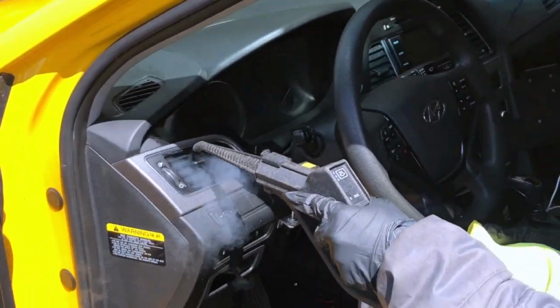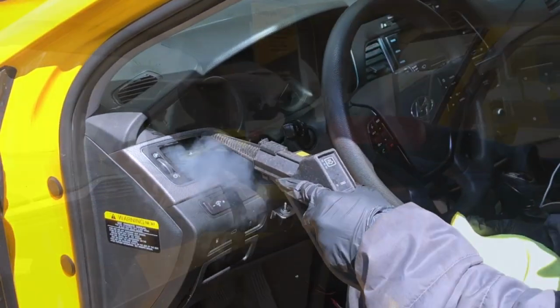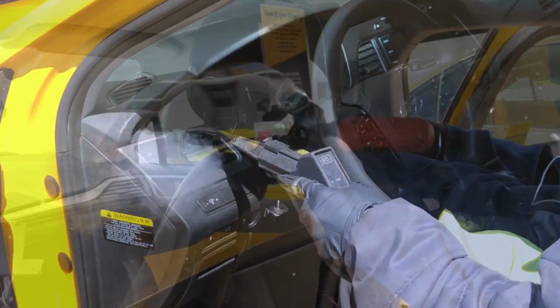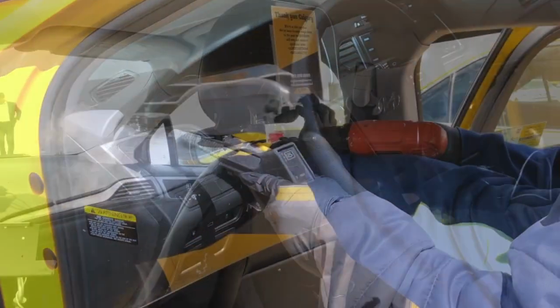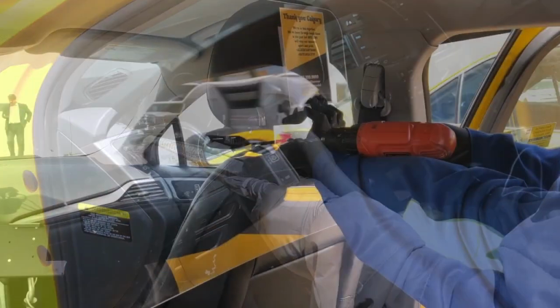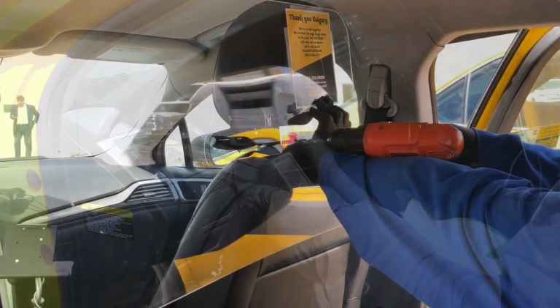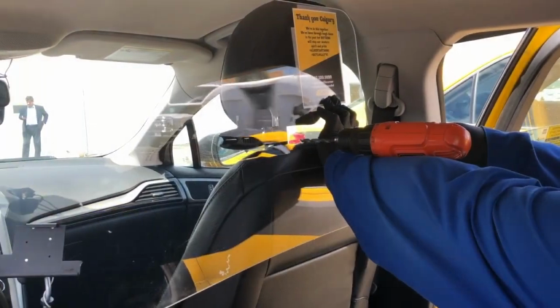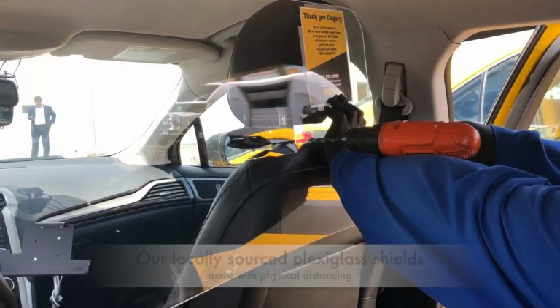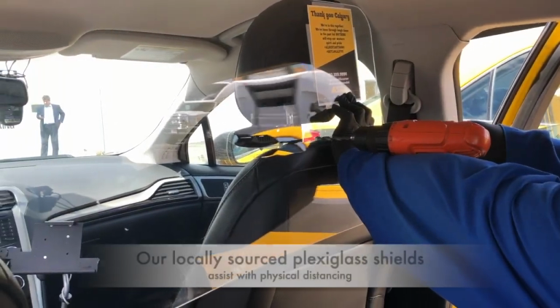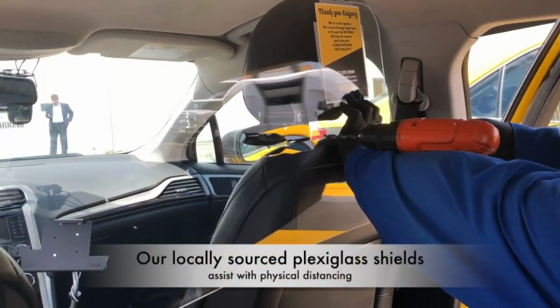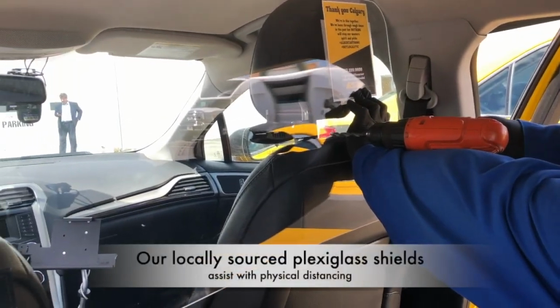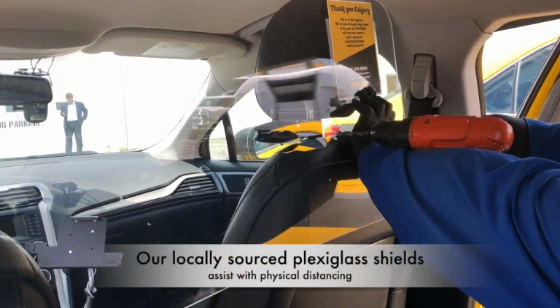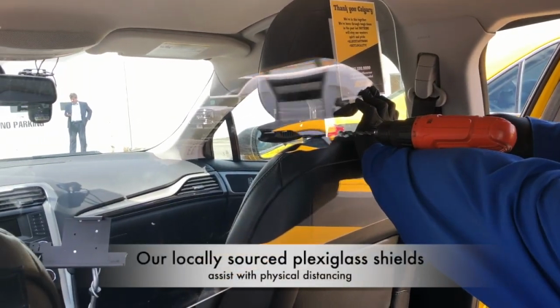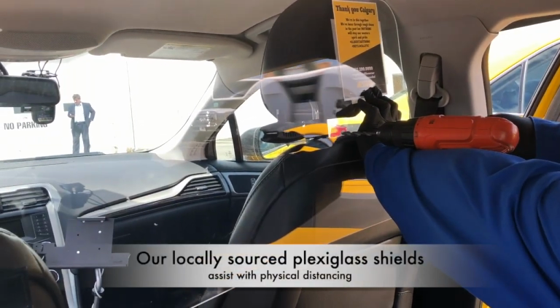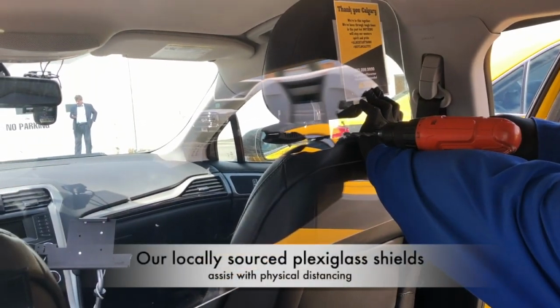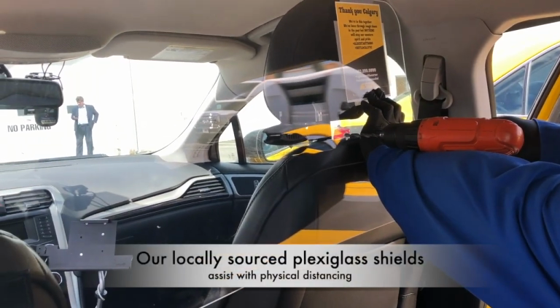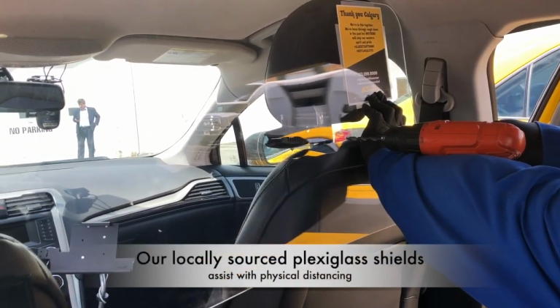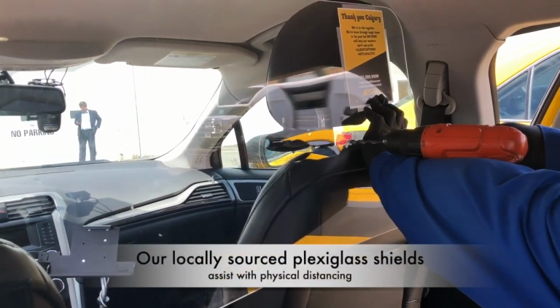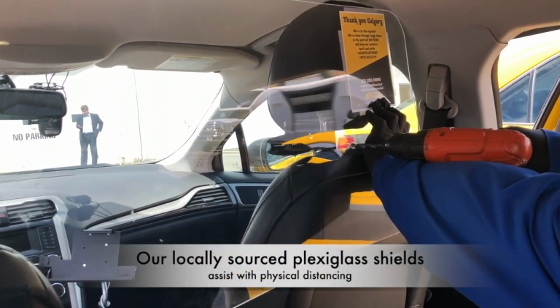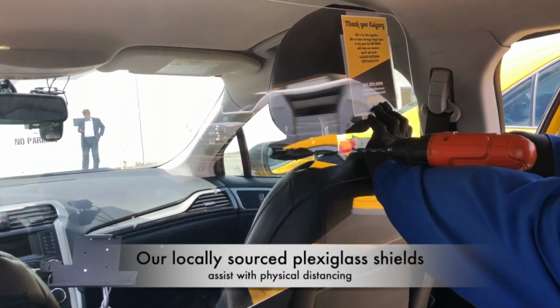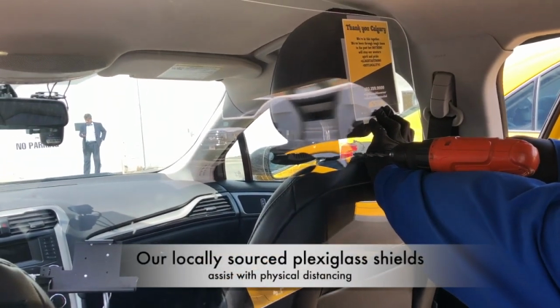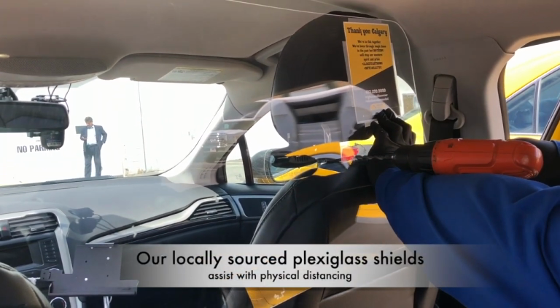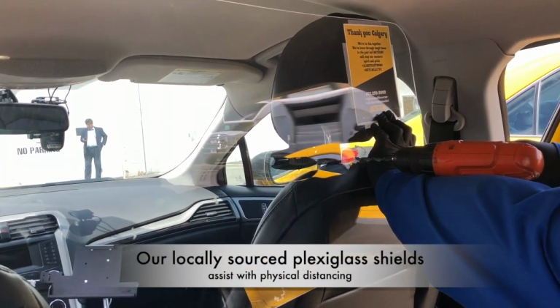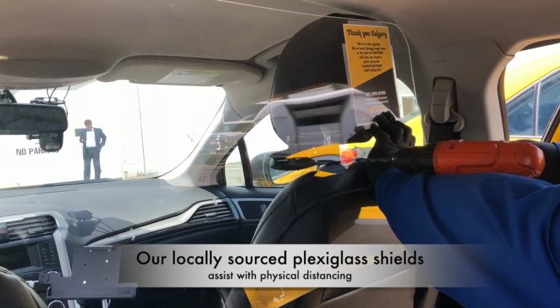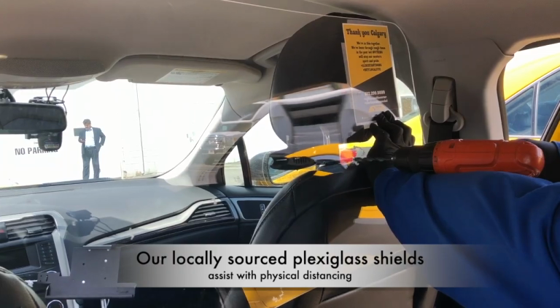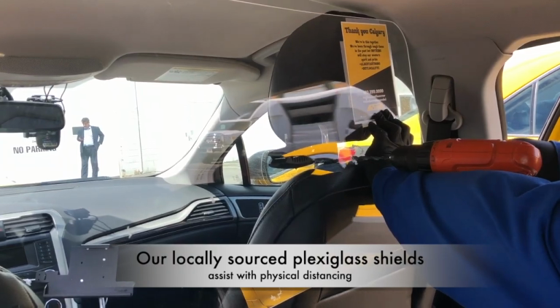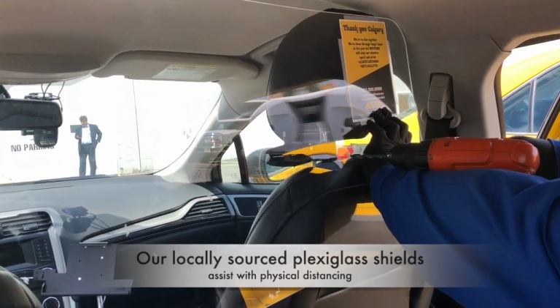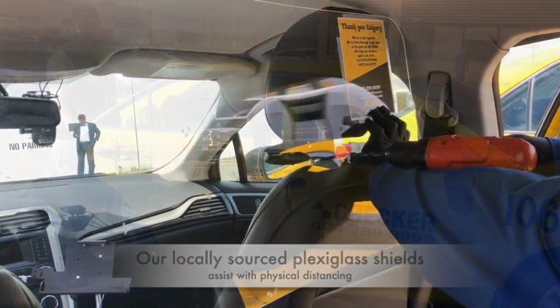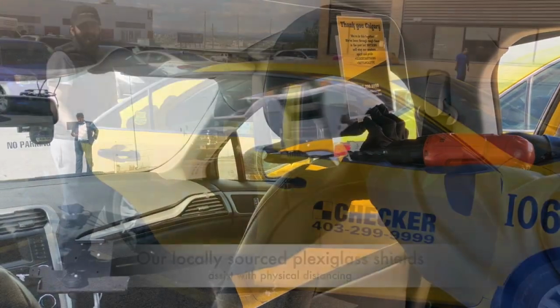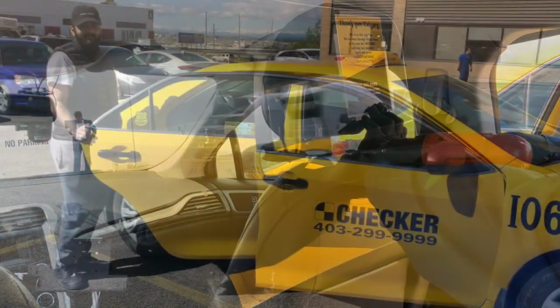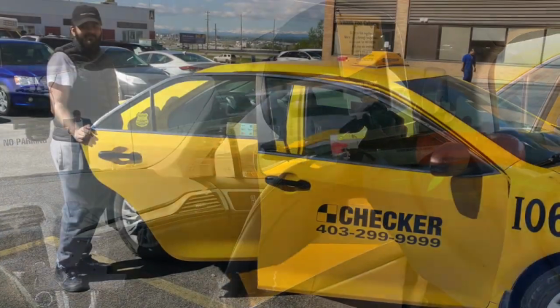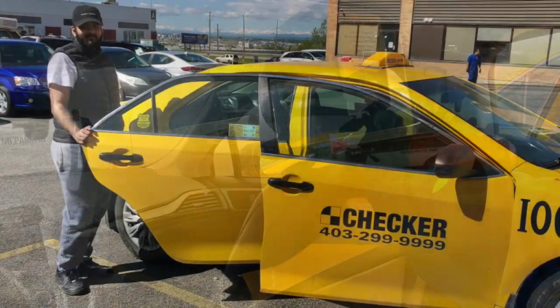Before any cab goes on the road, we install a plexiglass shield to help with physical distancing.